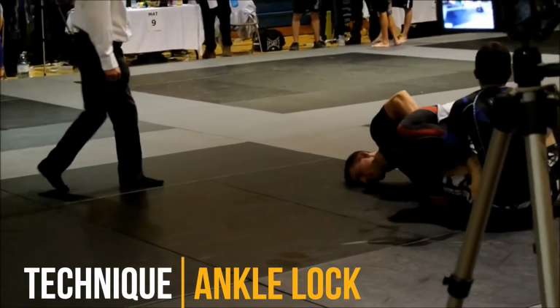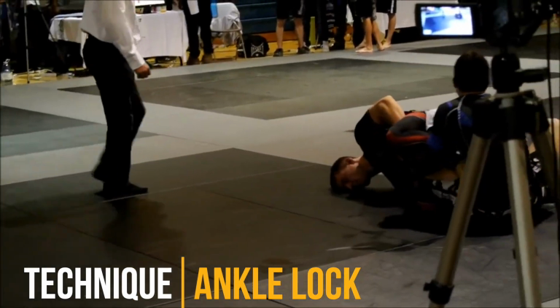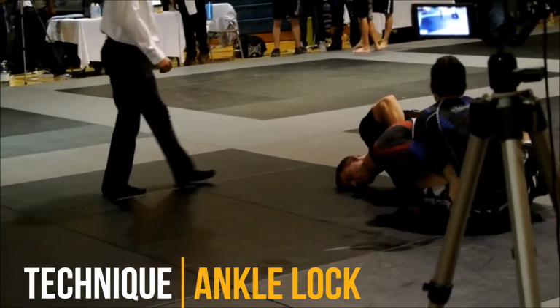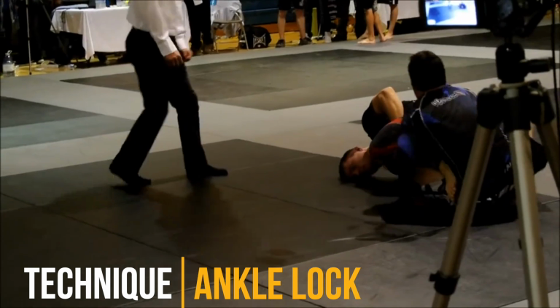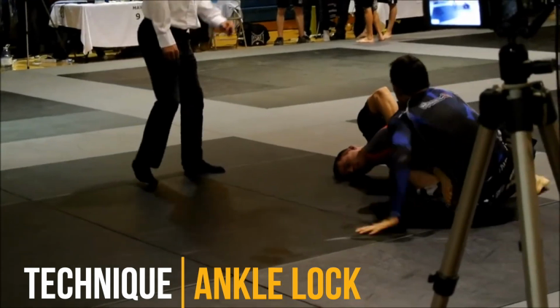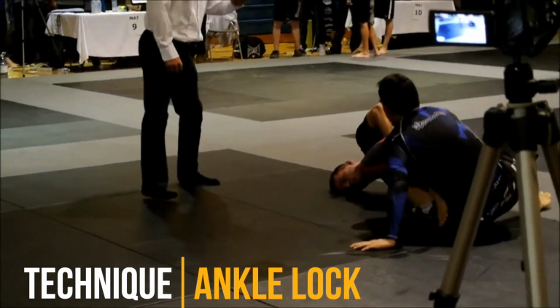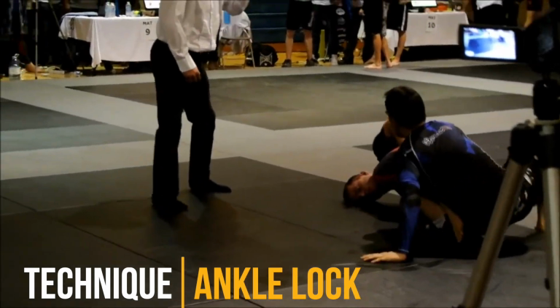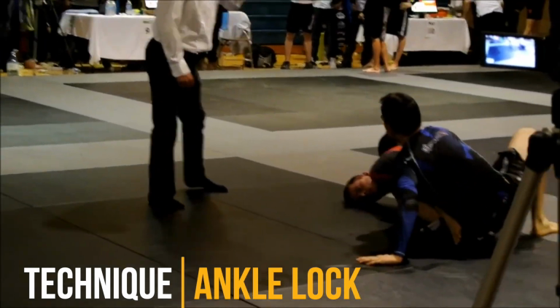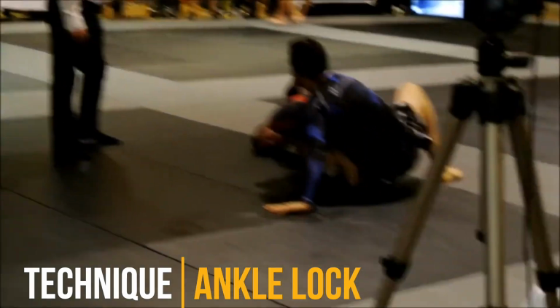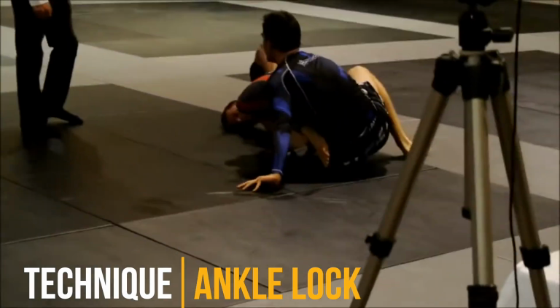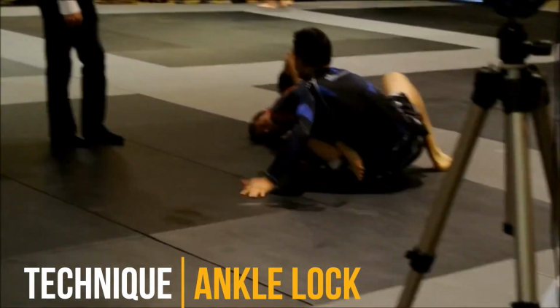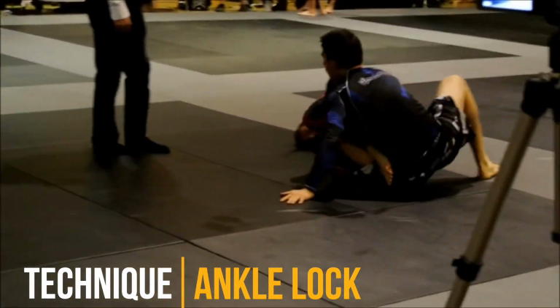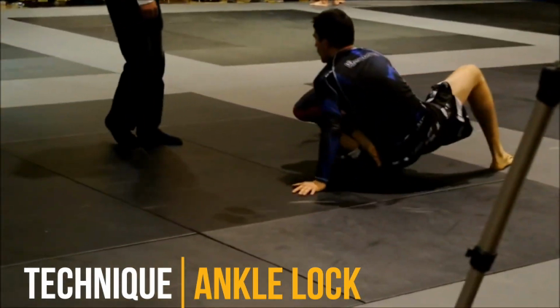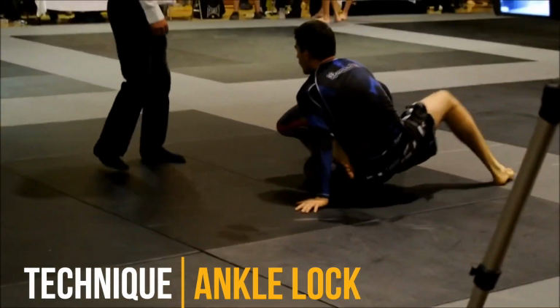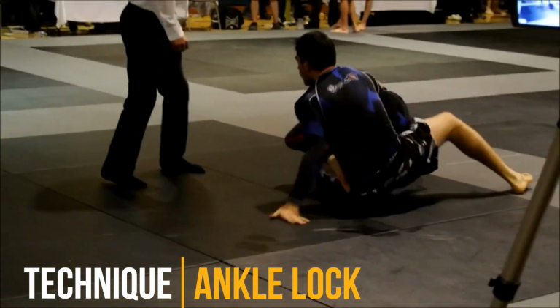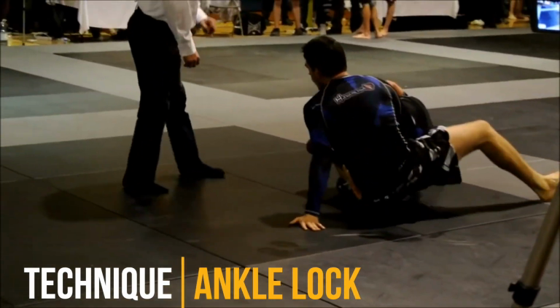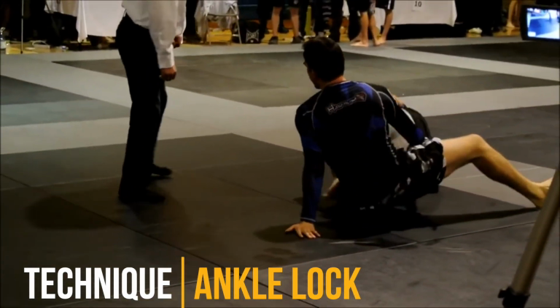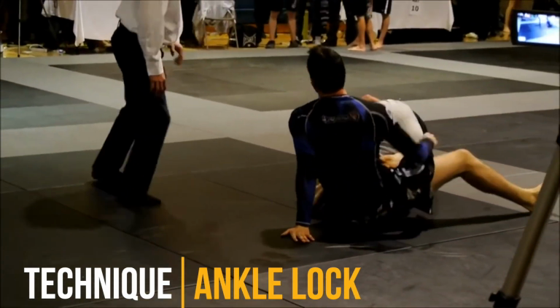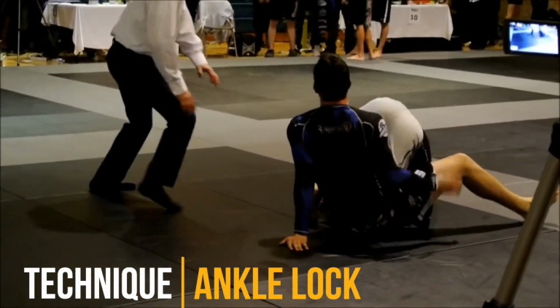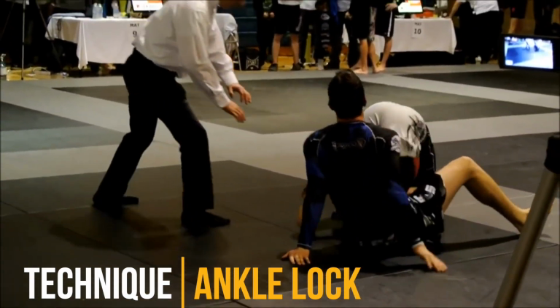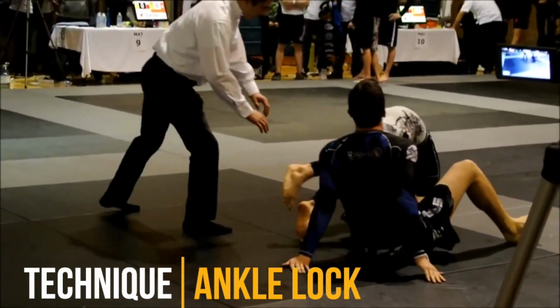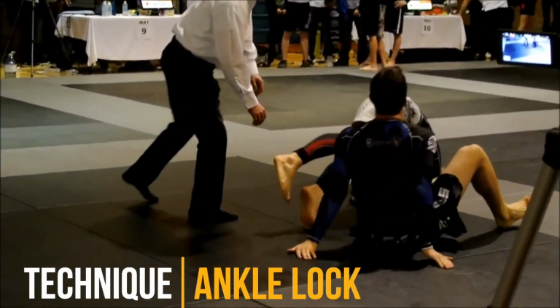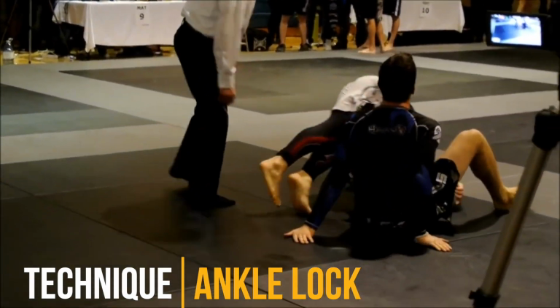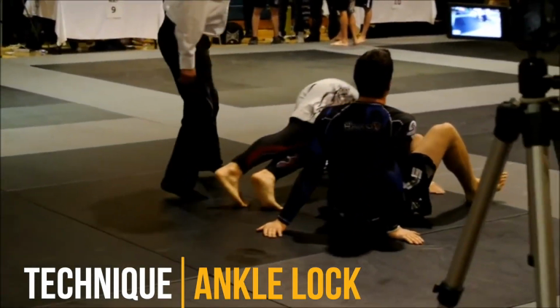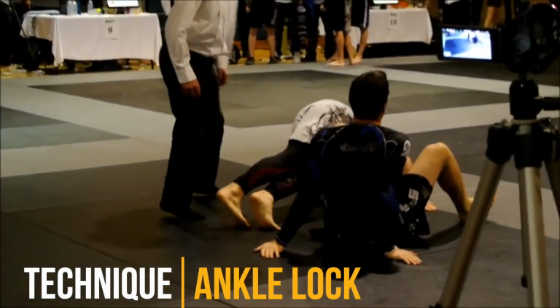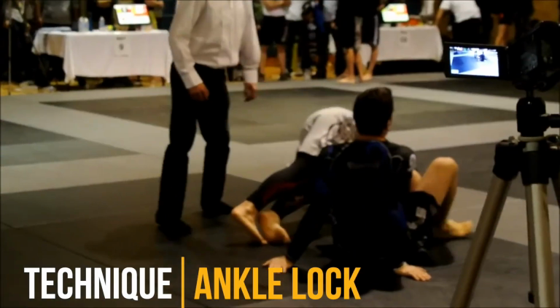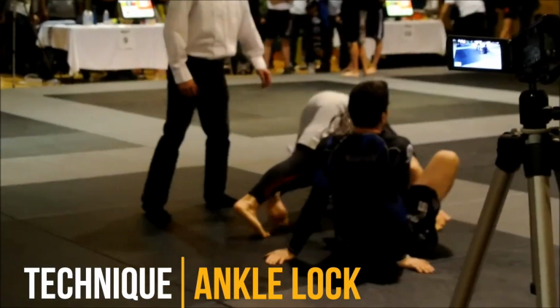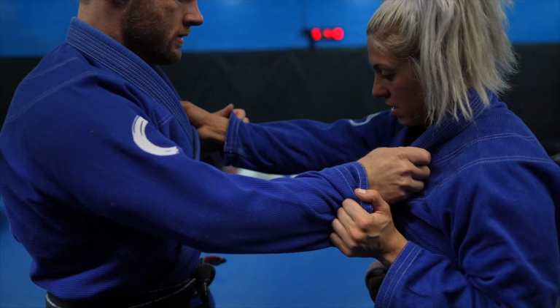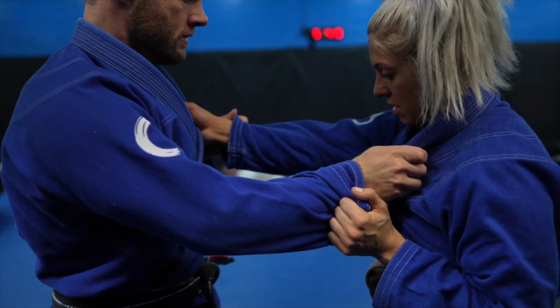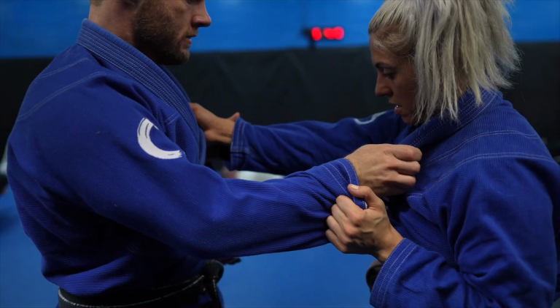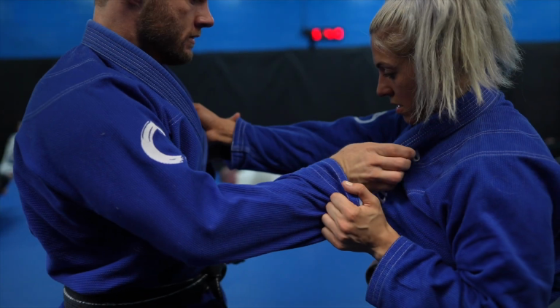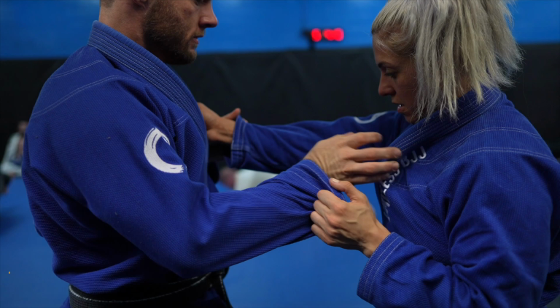This was the same setup as the last ankle lock. X-guard is a very powerful guard for sweeps and leg locks.